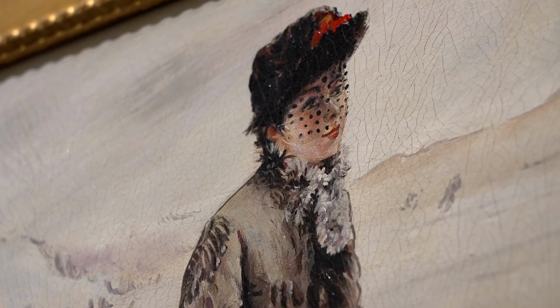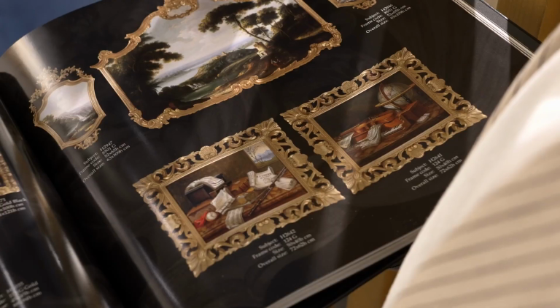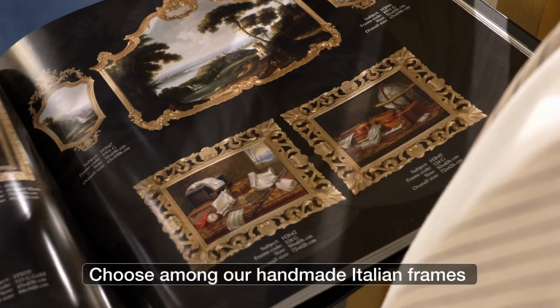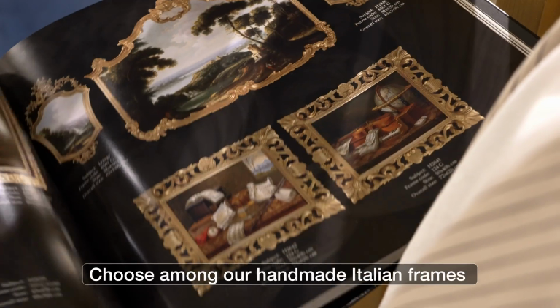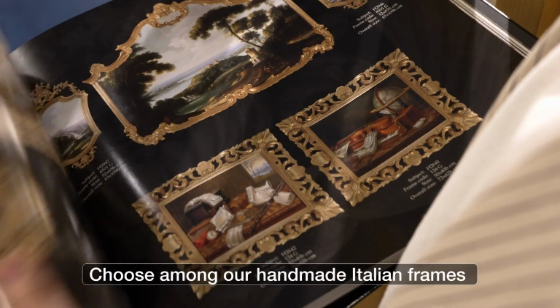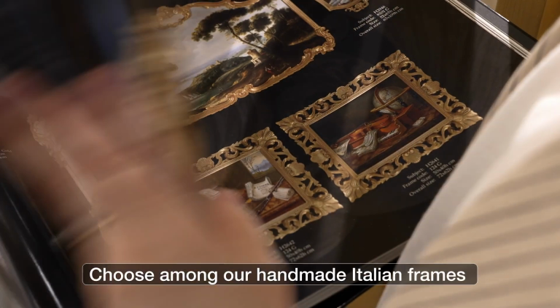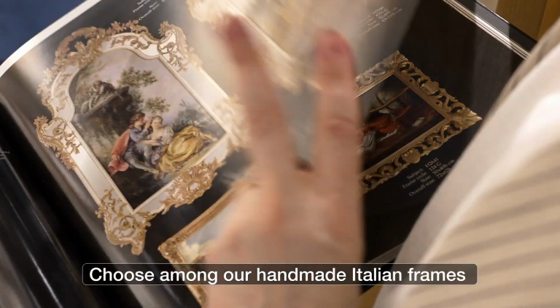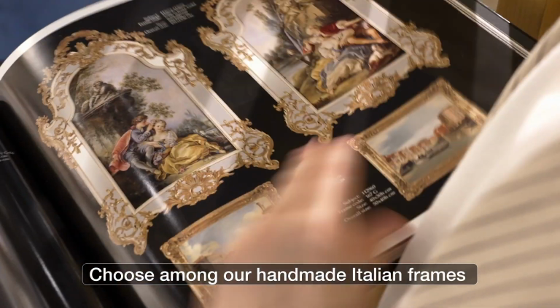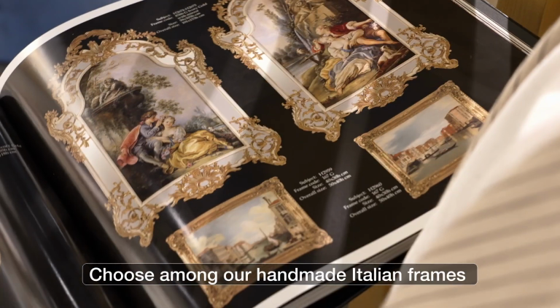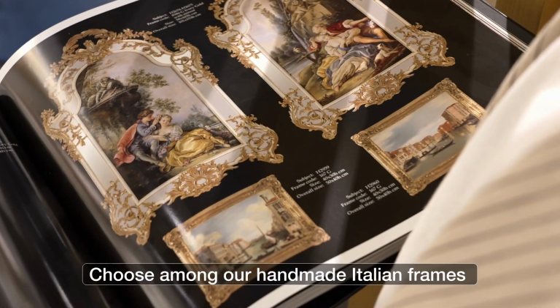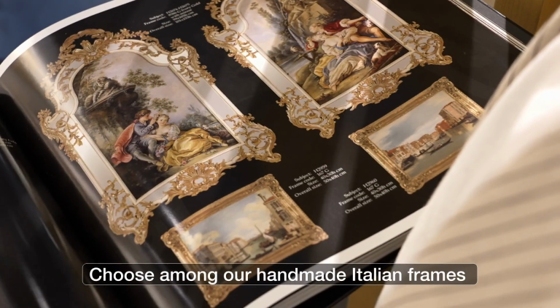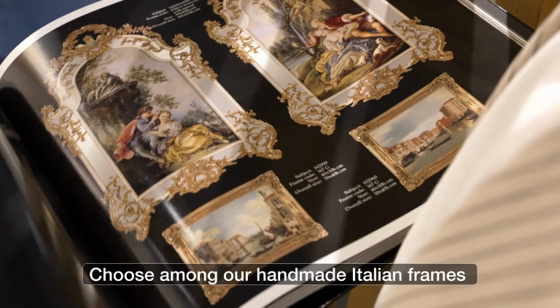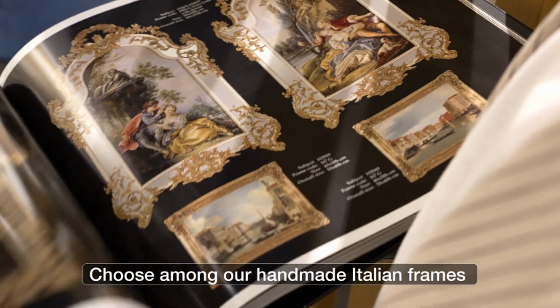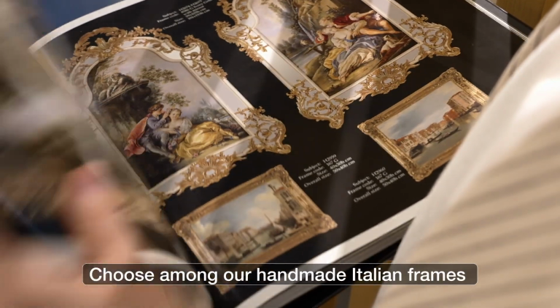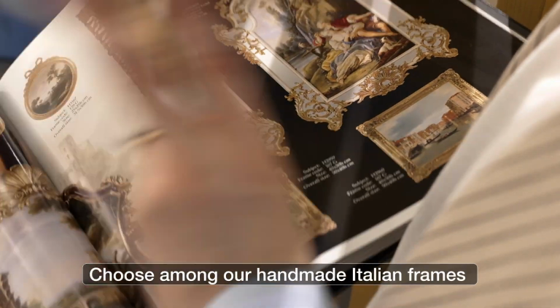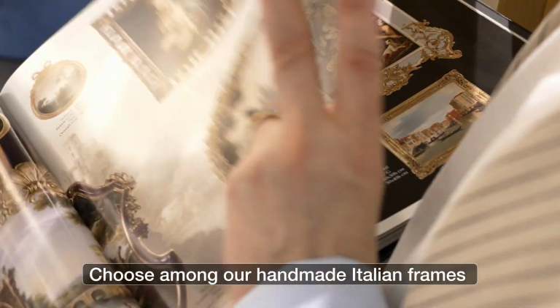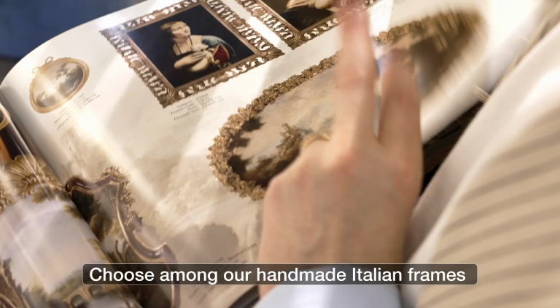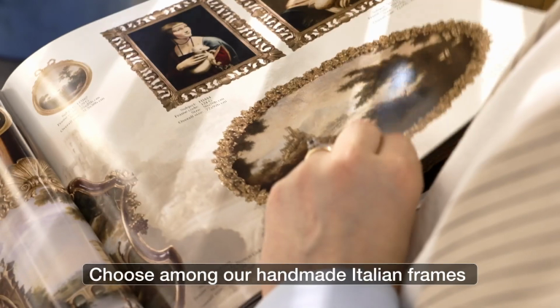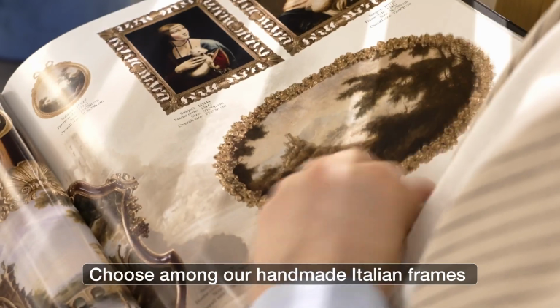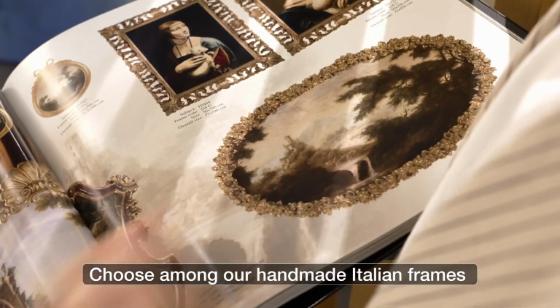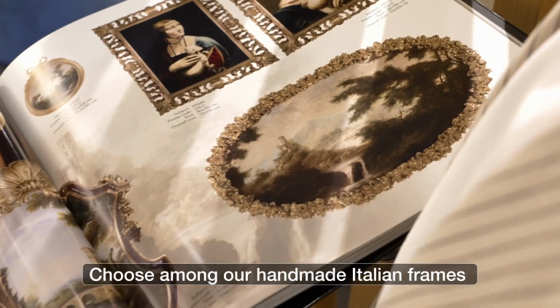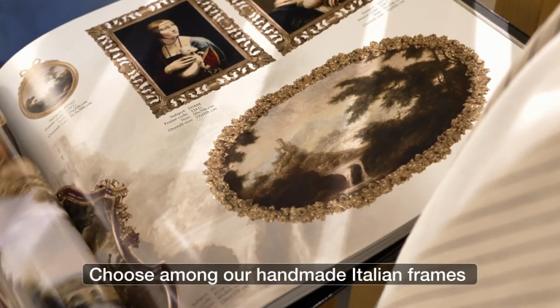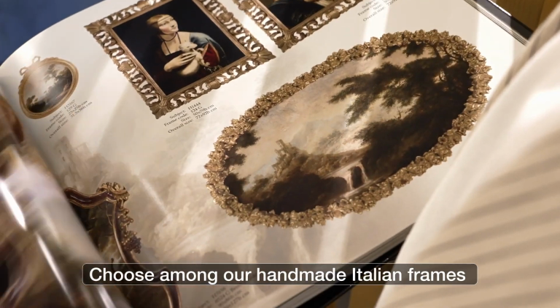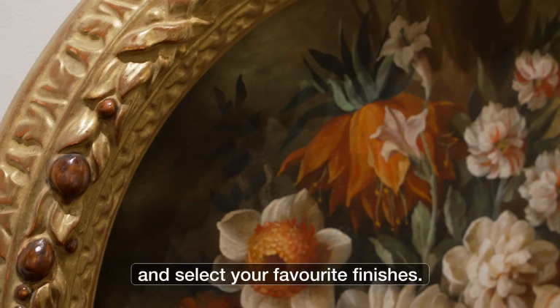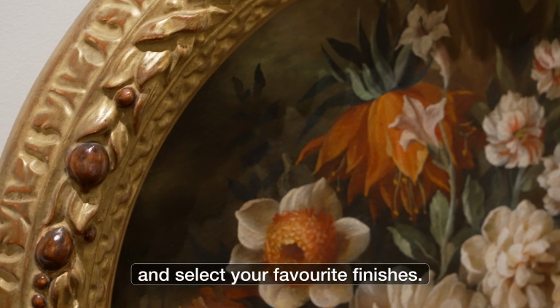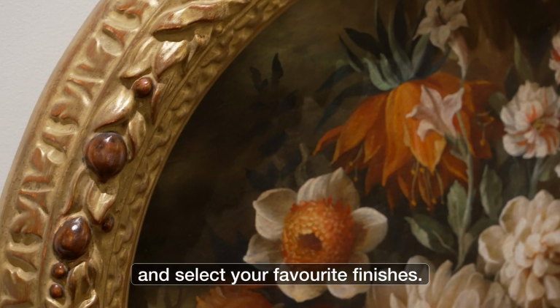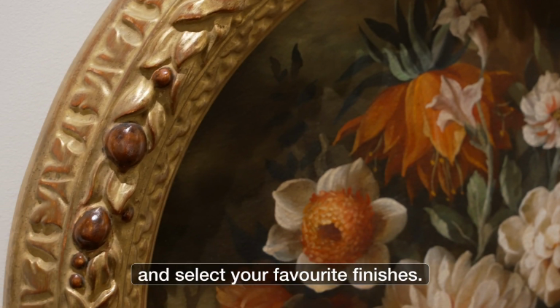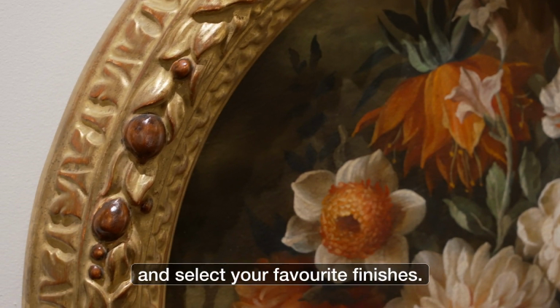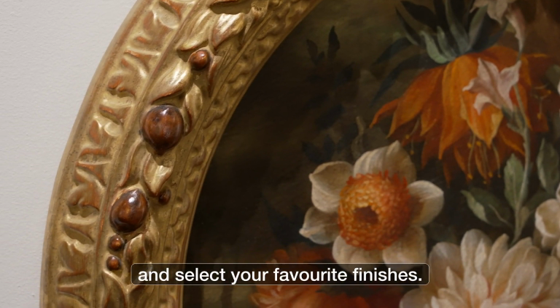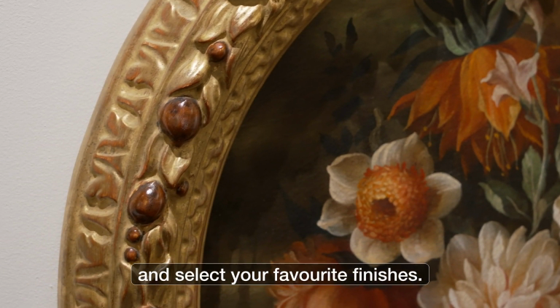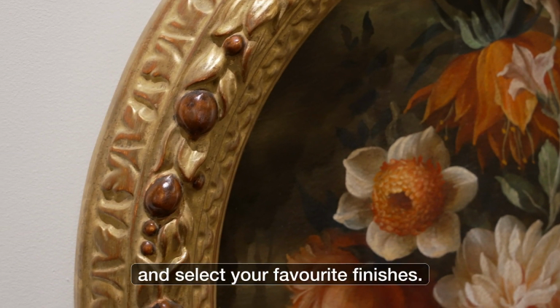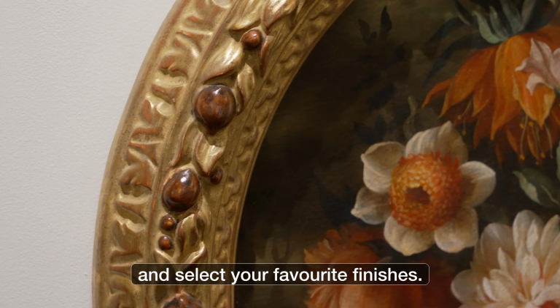Choose among our handmade Italian frames and select your favourite finishes.